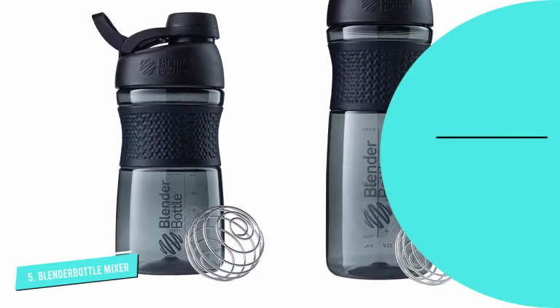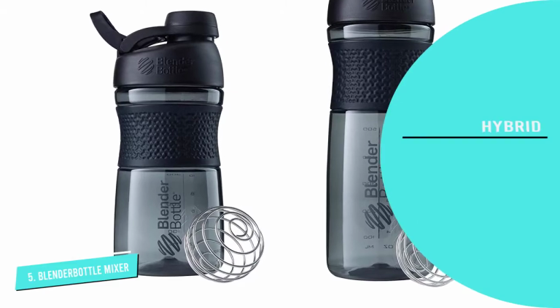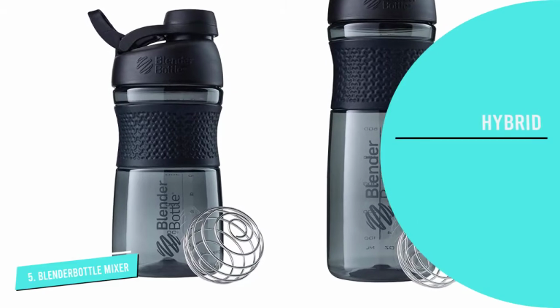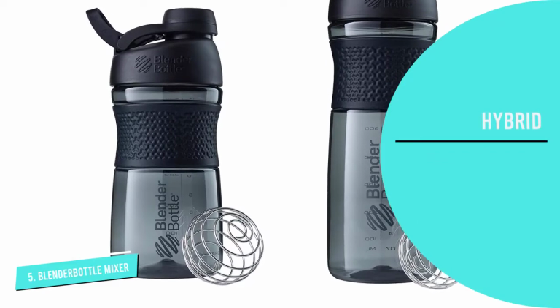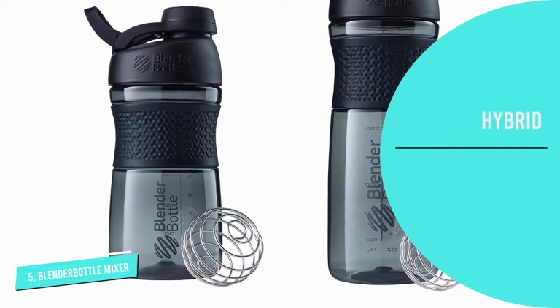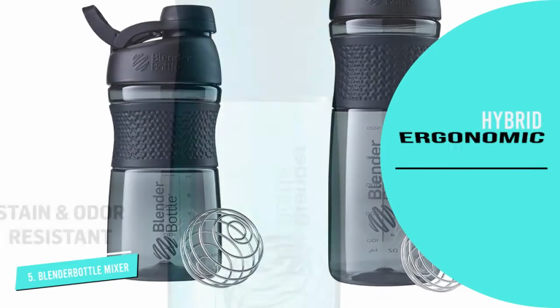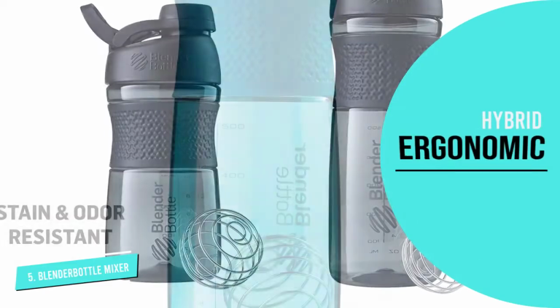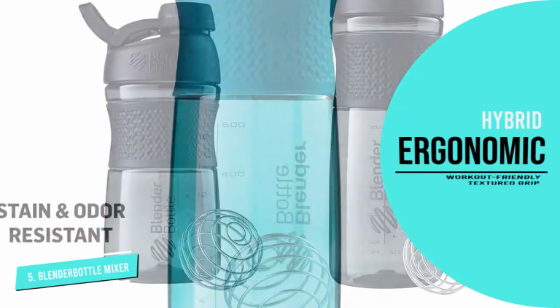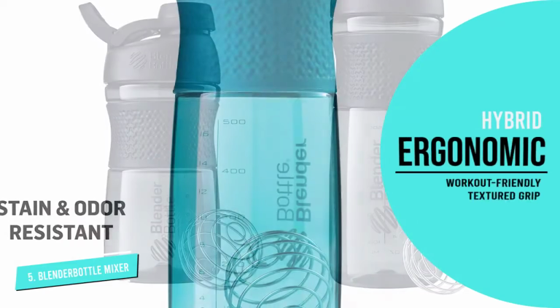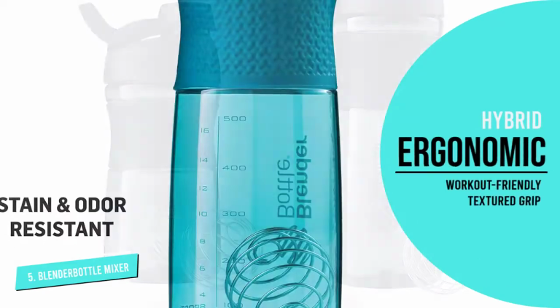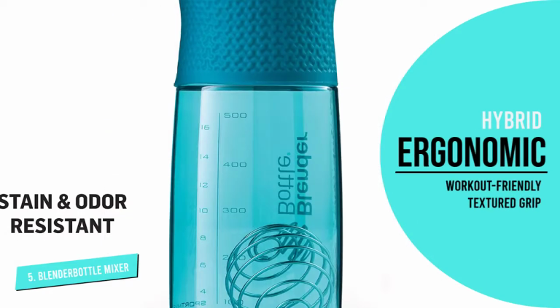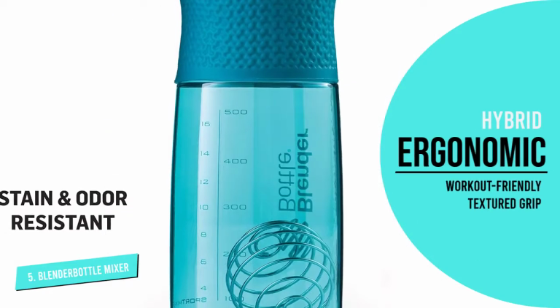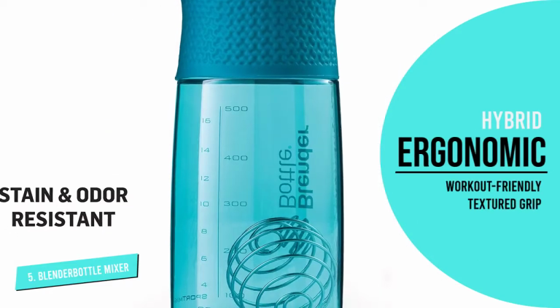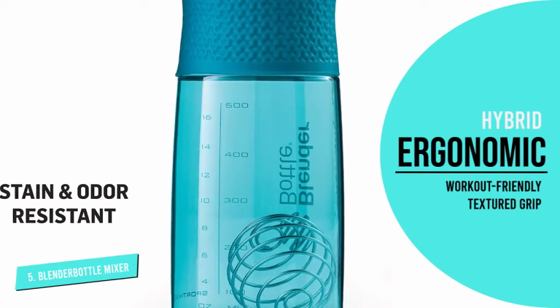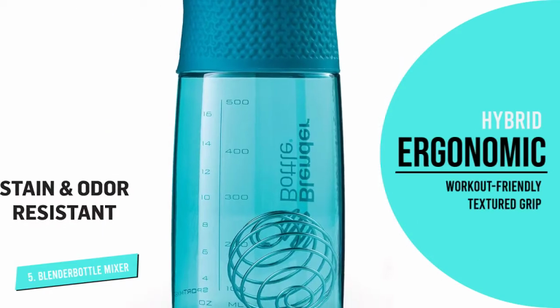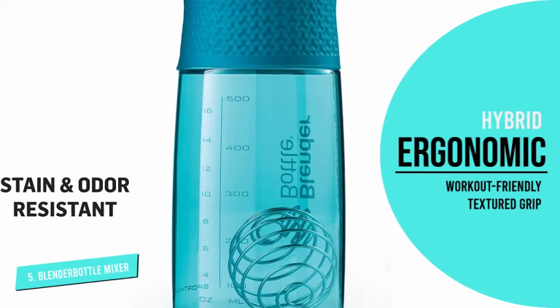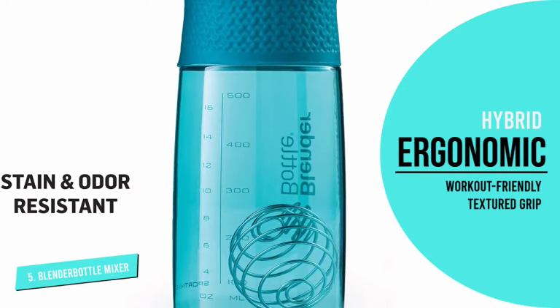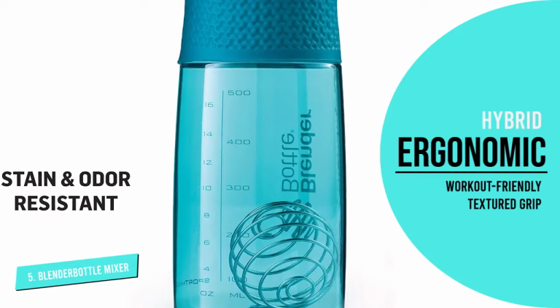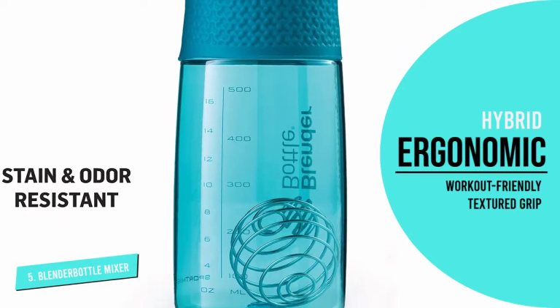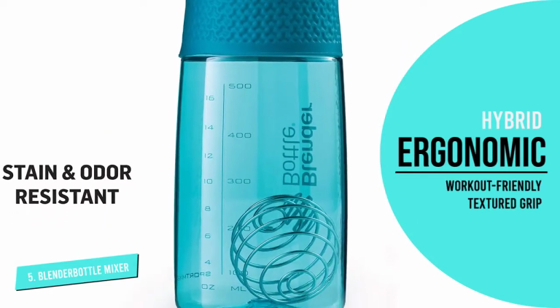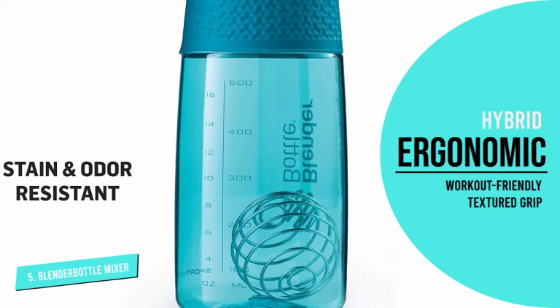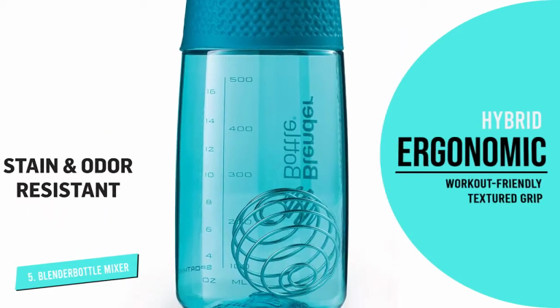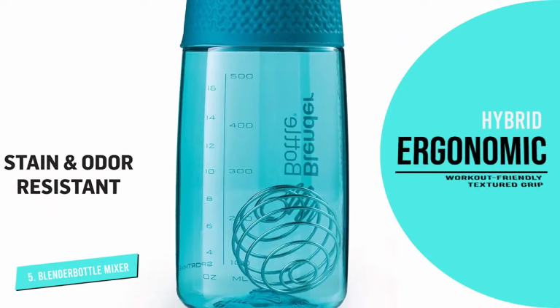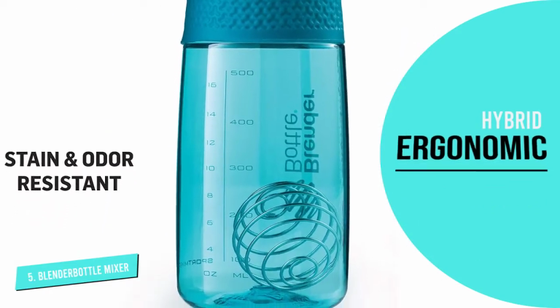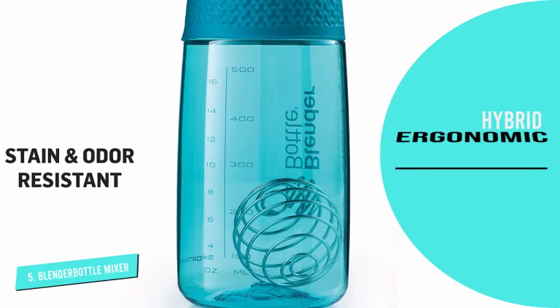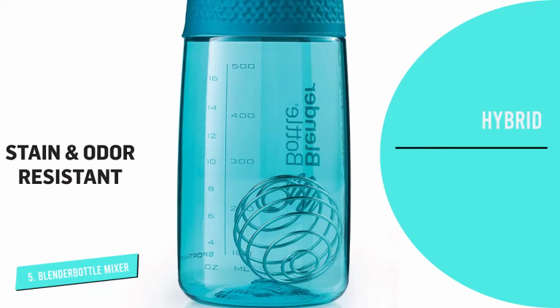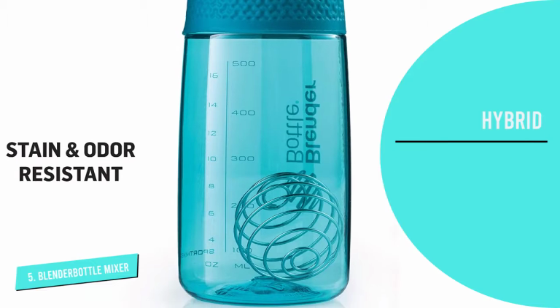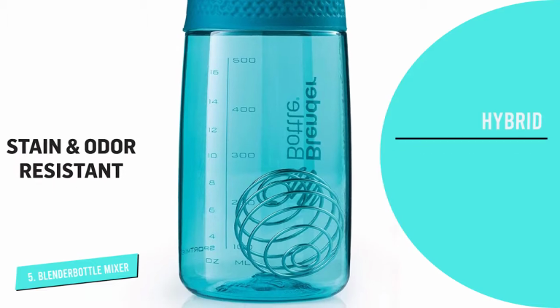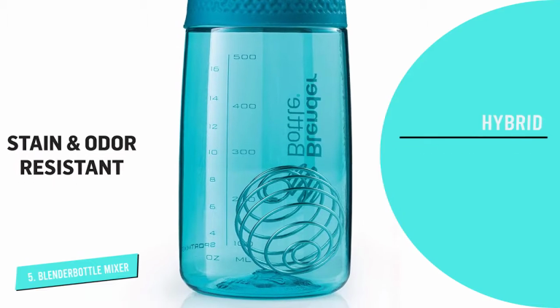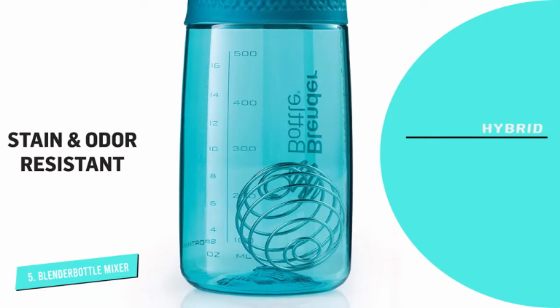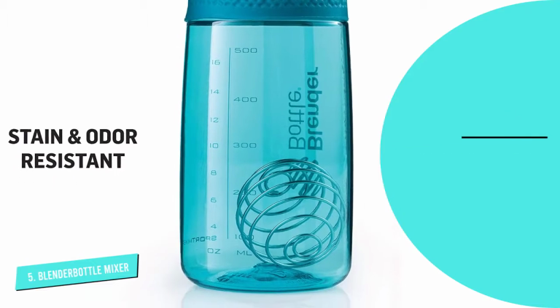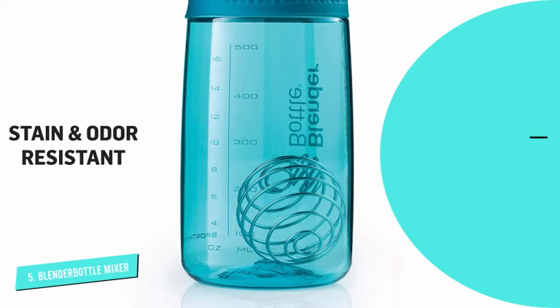To top it off, the bottle's twist cap fastens shut, promising leak-proof commutes whether clipped to or tossed in your bag.